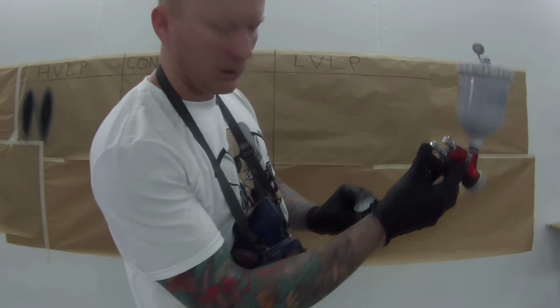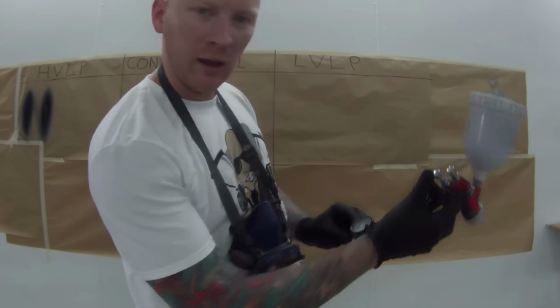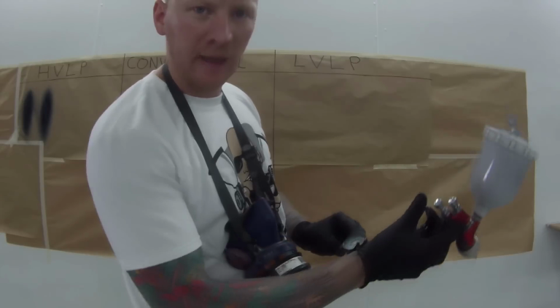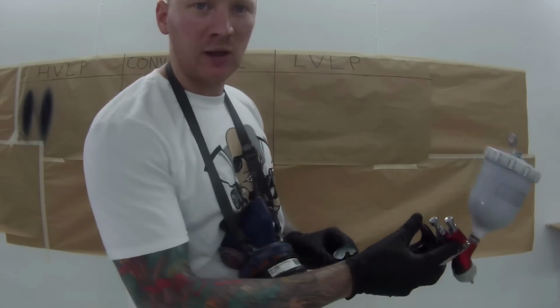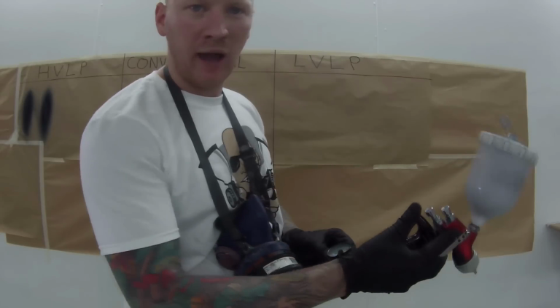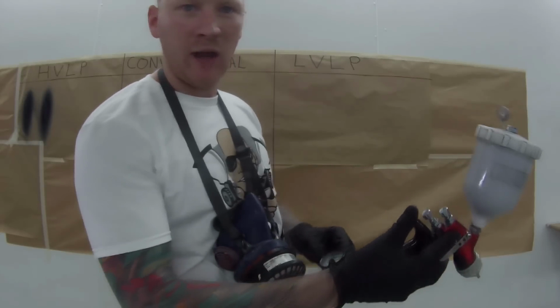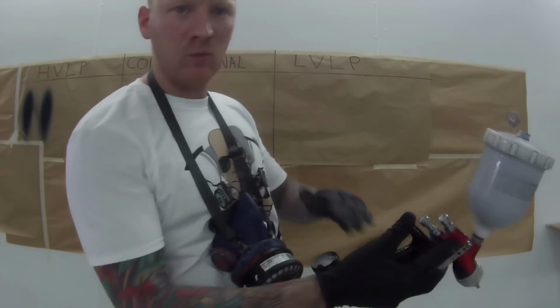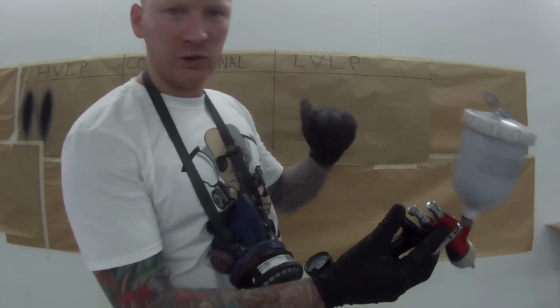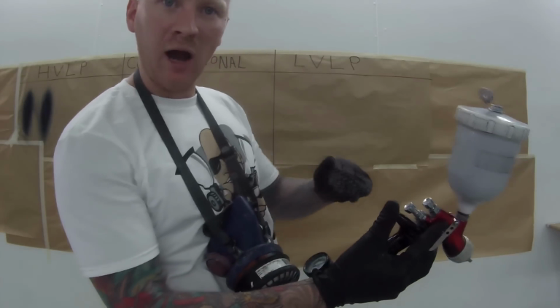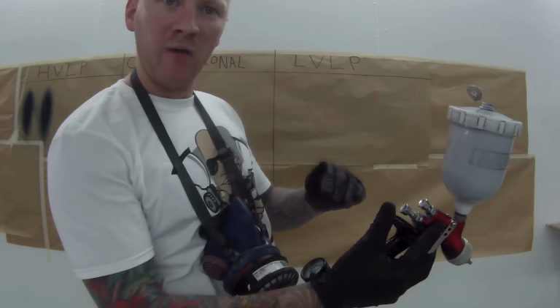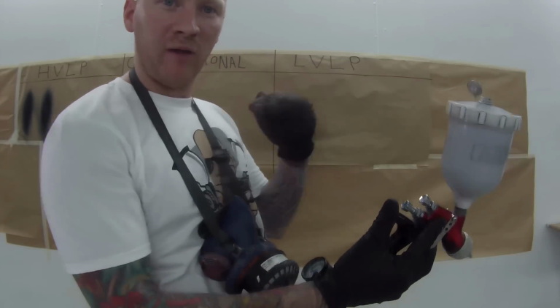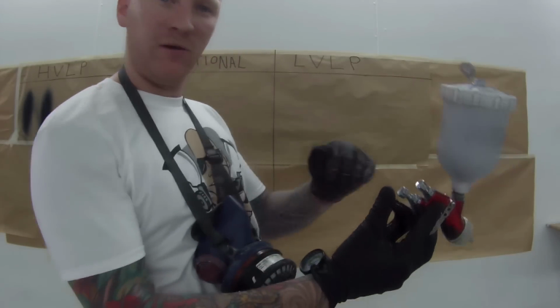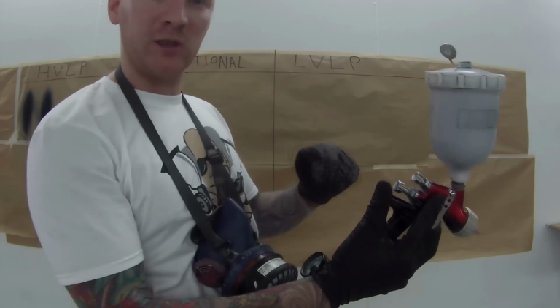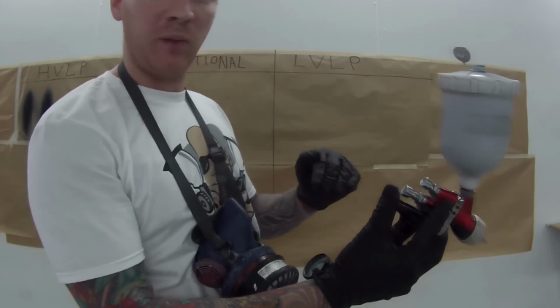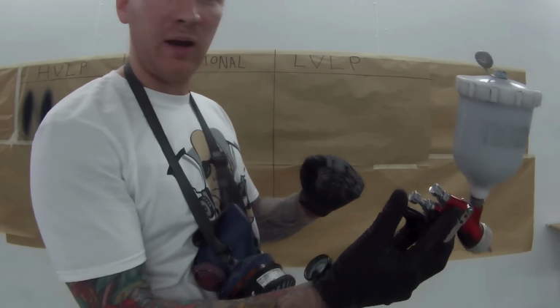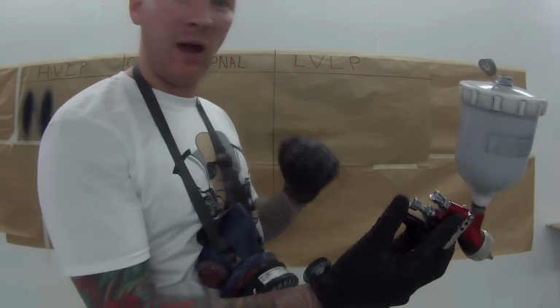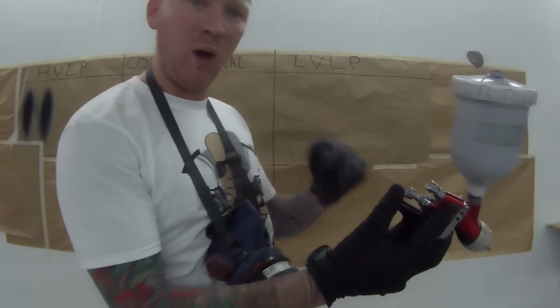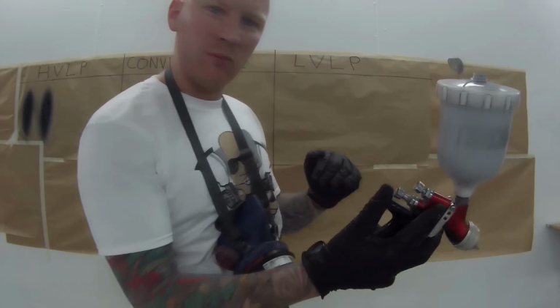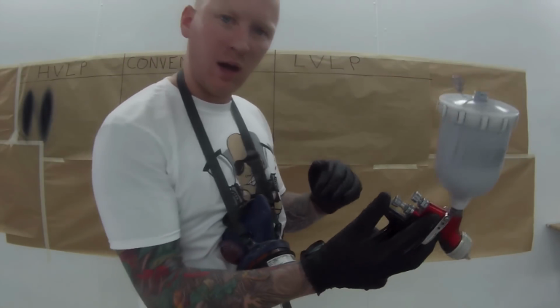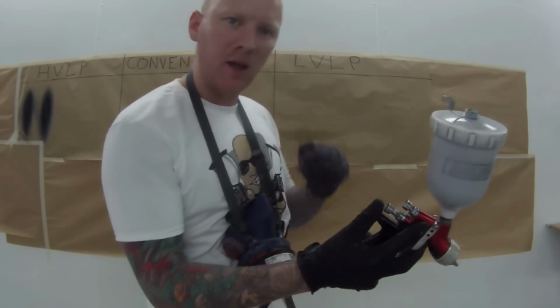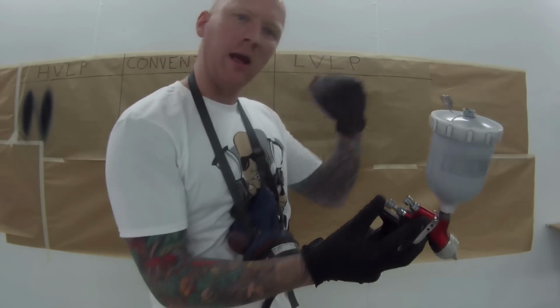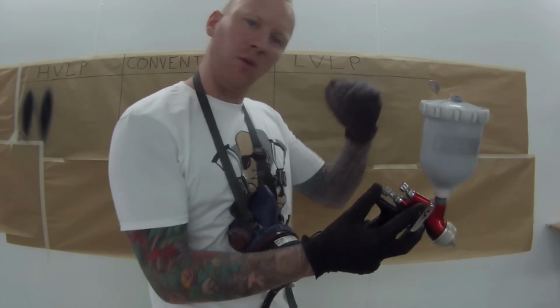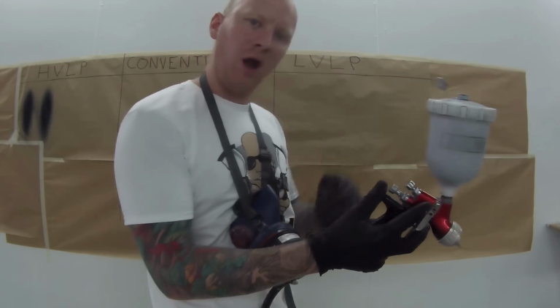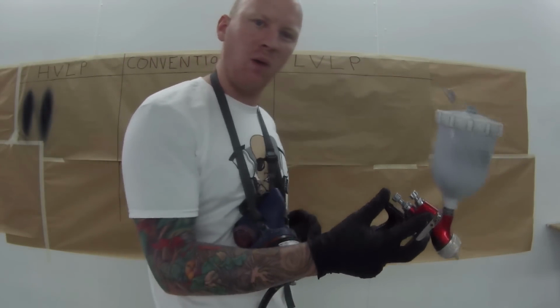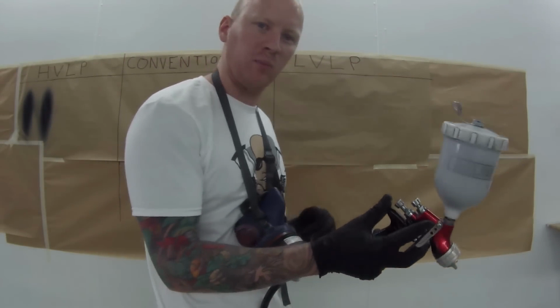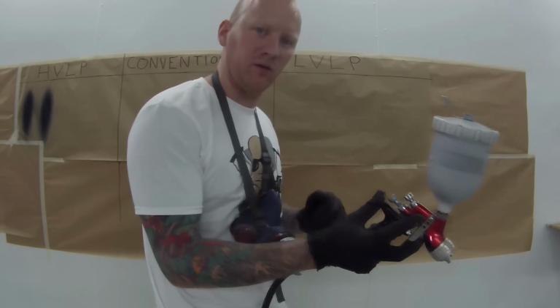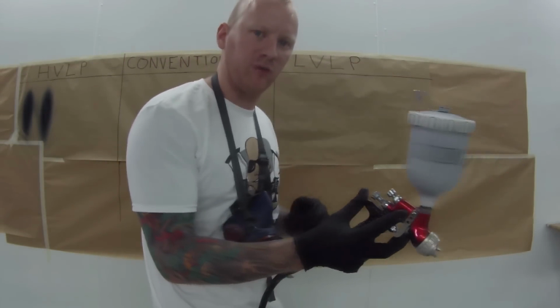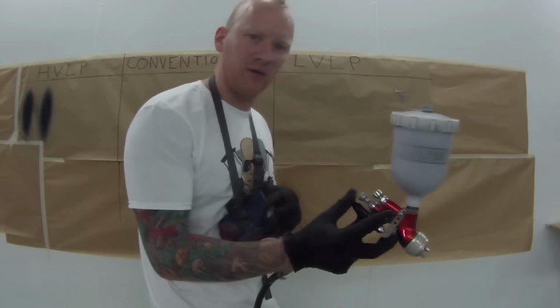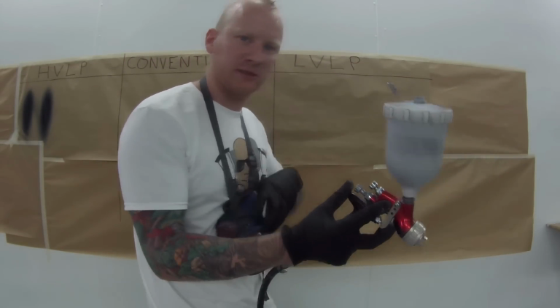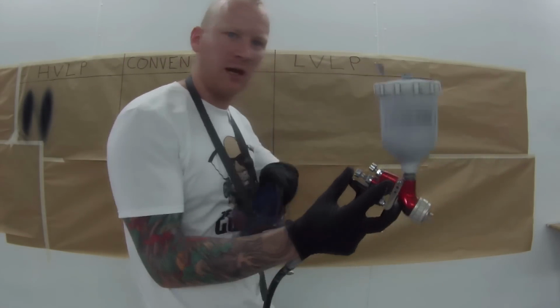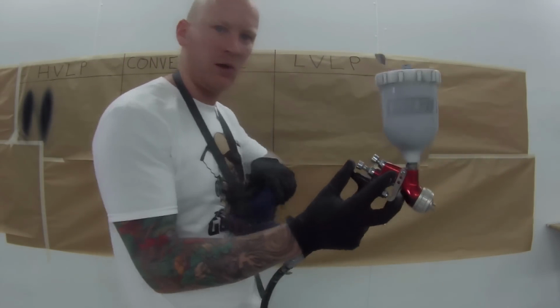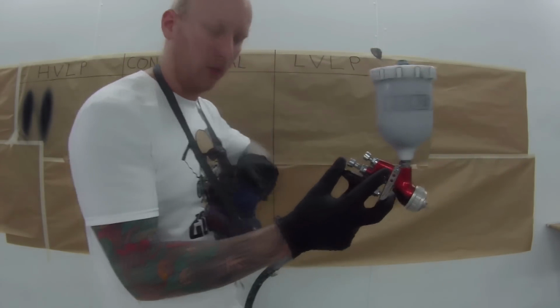We'll start the conventional's first spray at one bar, then we'll go with 1.5 bar and see how it looks.